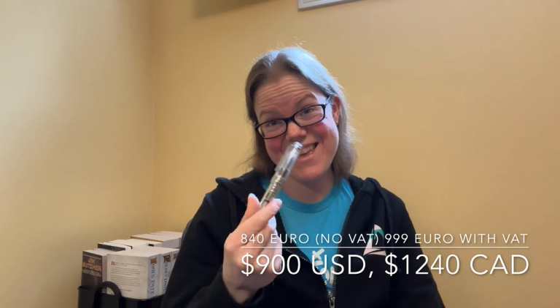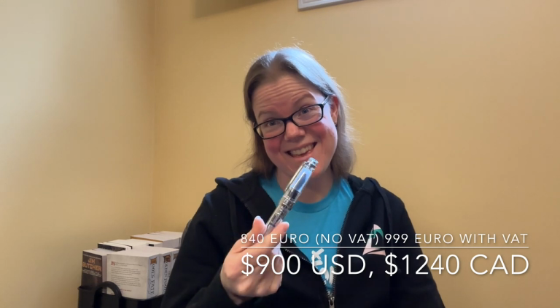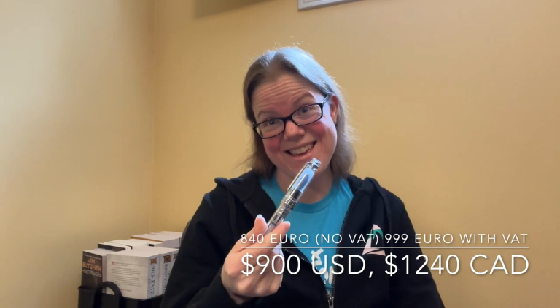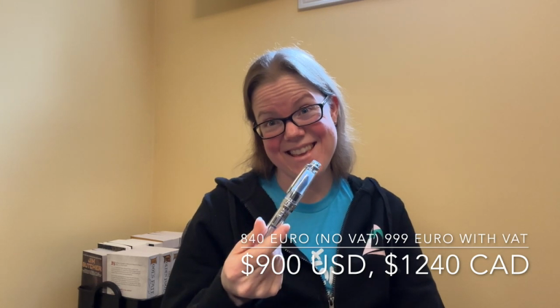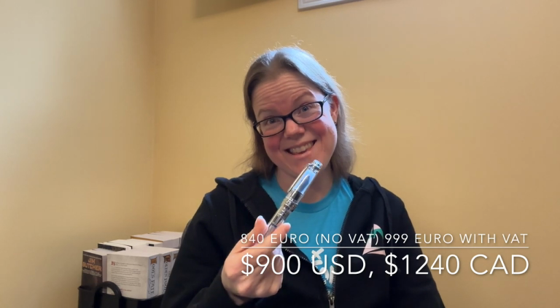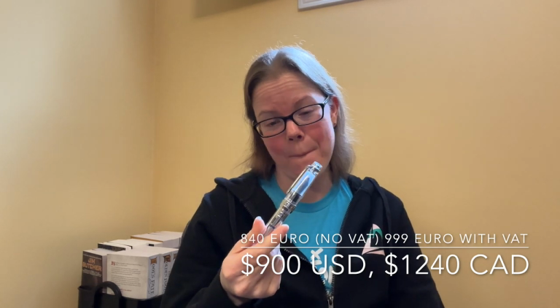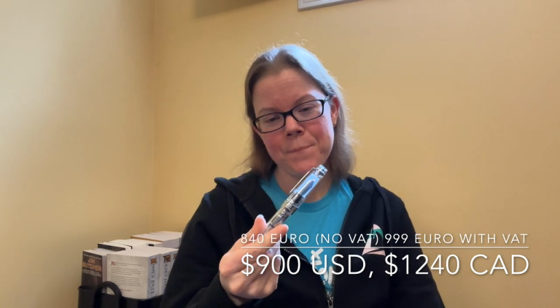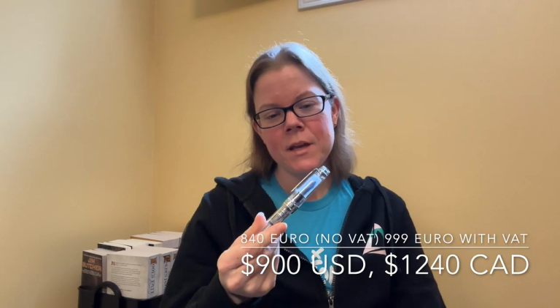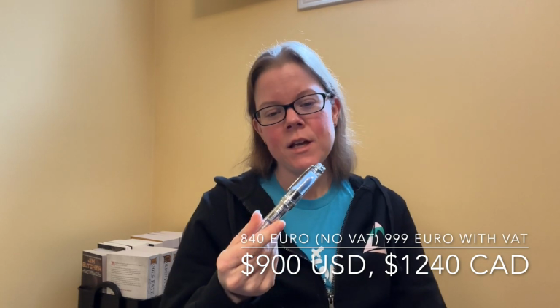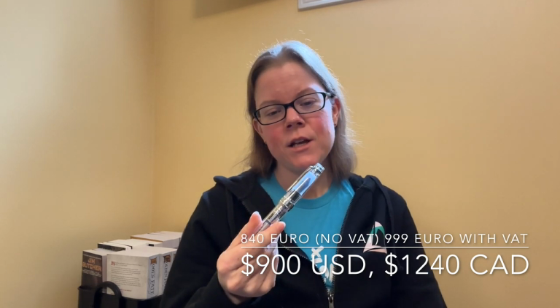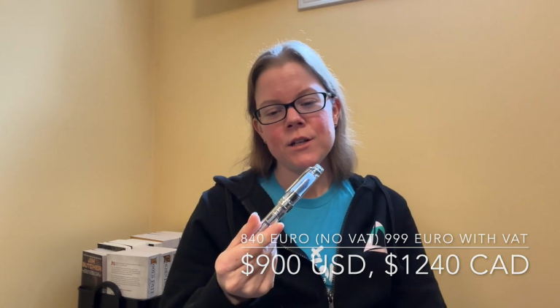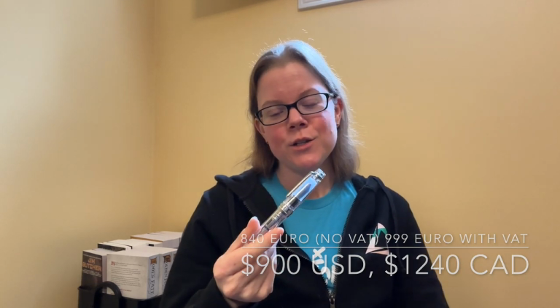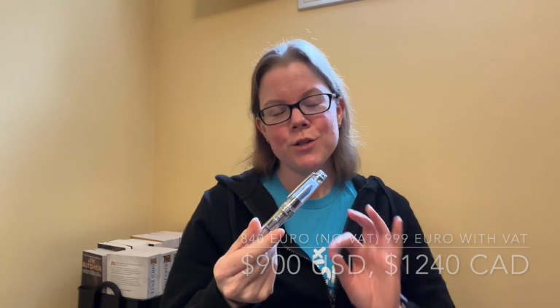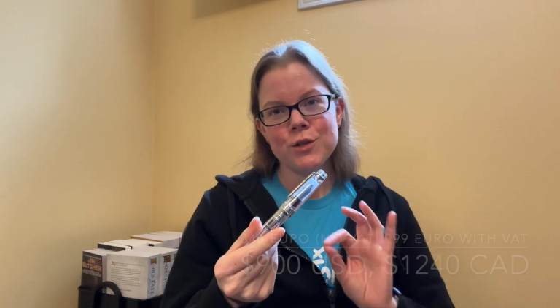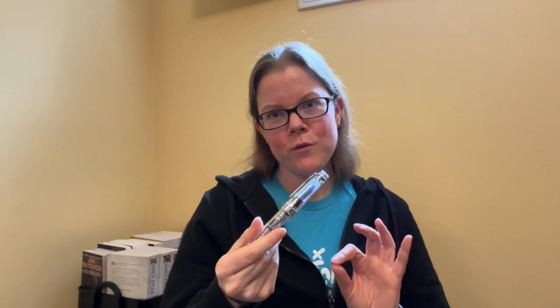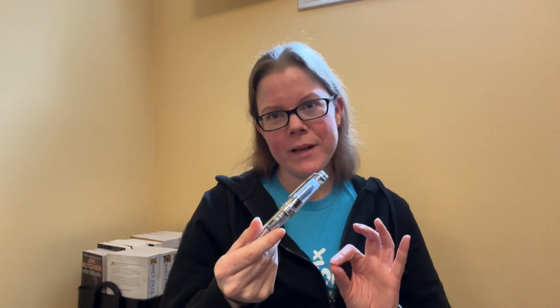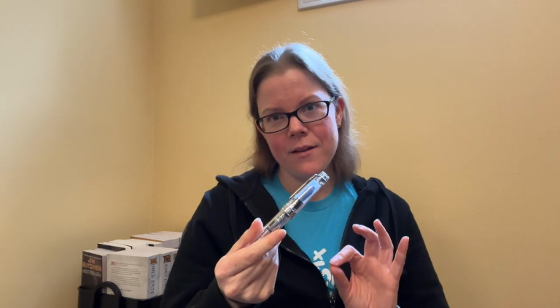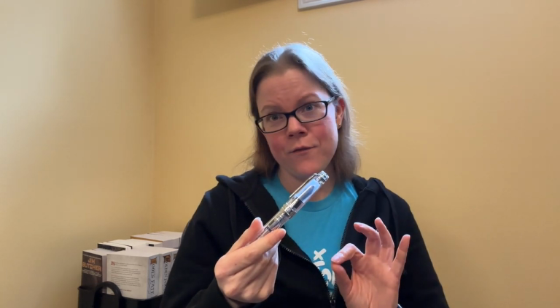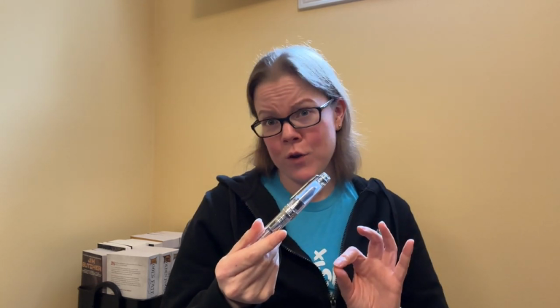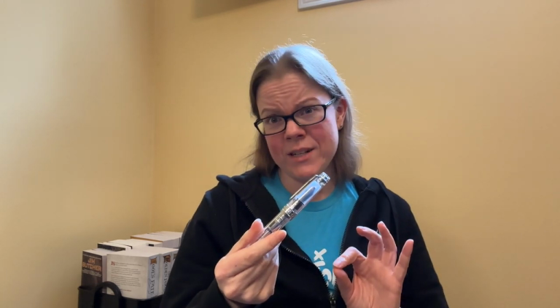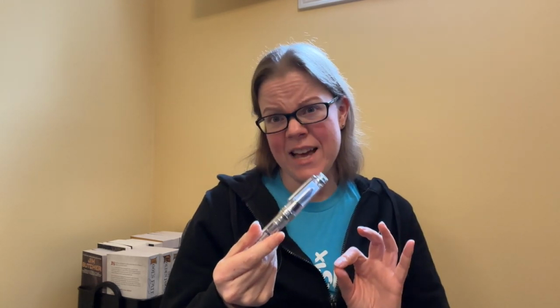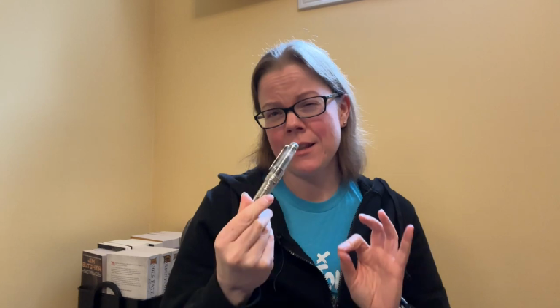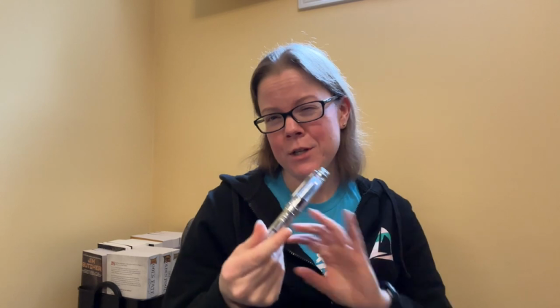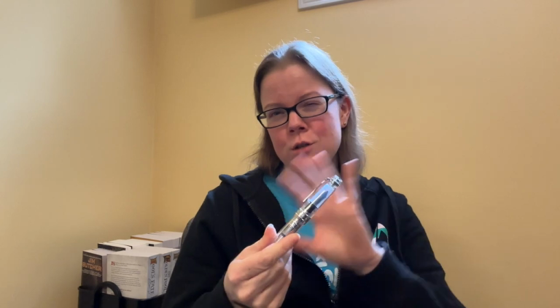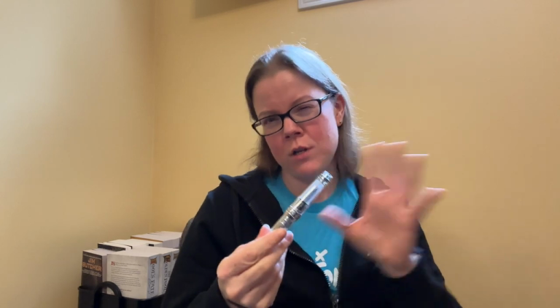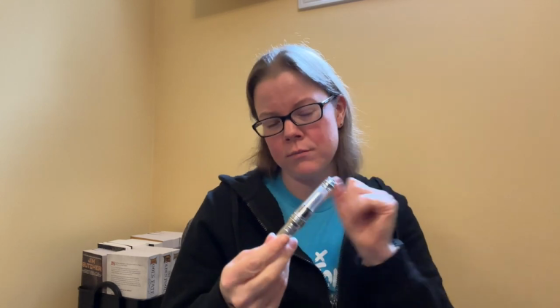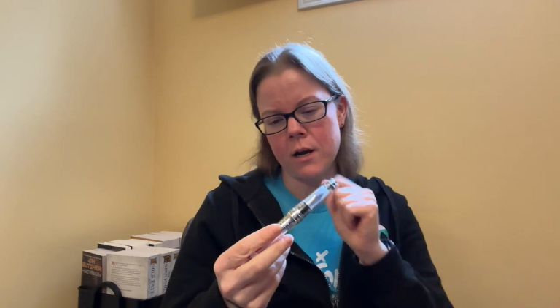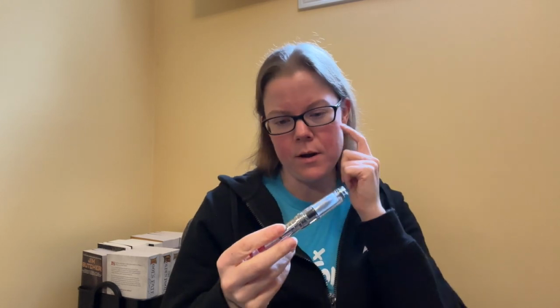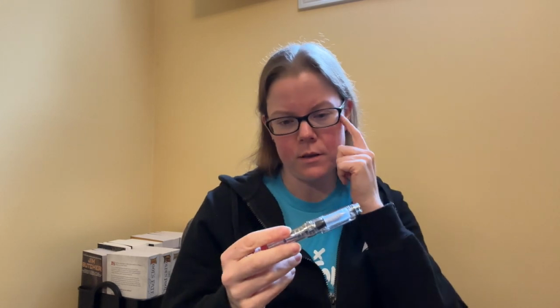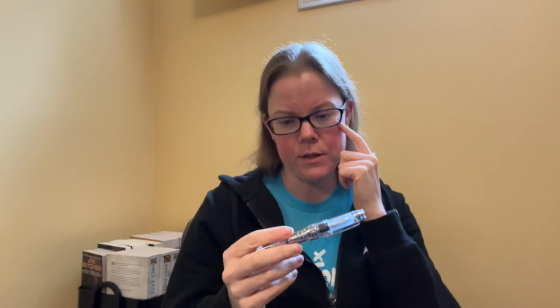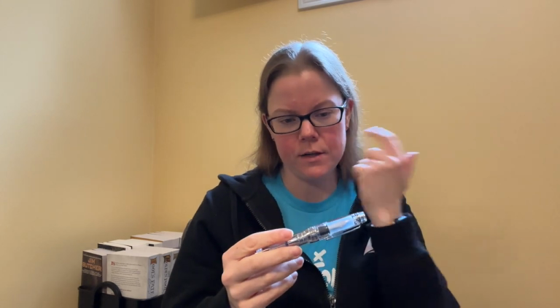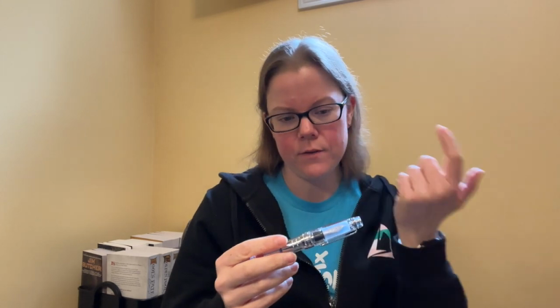I'll put a few prices down here in some different currencies — wowie. Before we get further into that, let me talk about the parts of the pen.